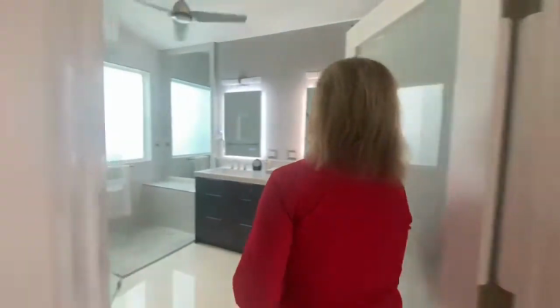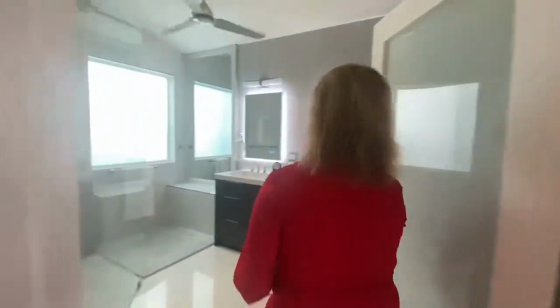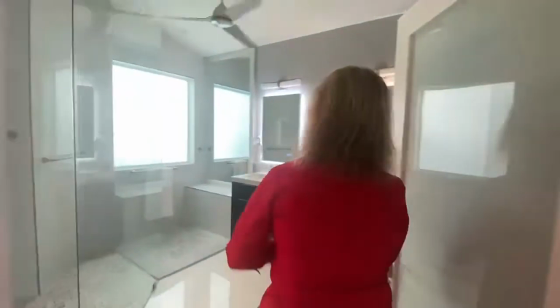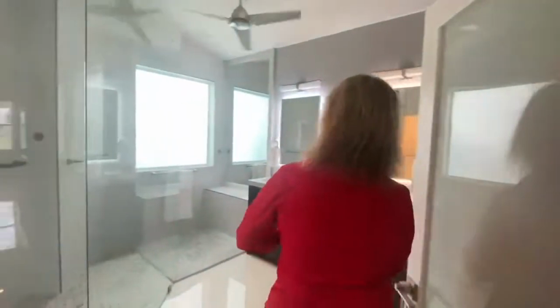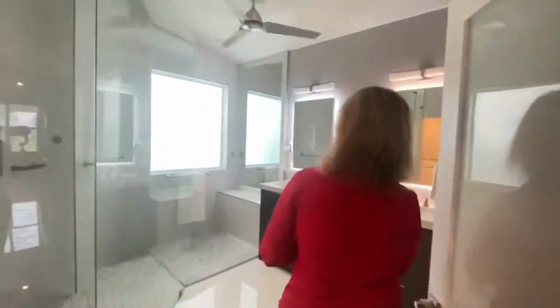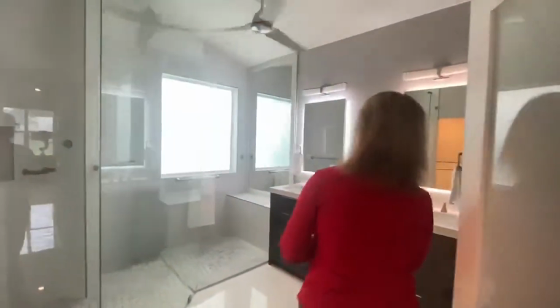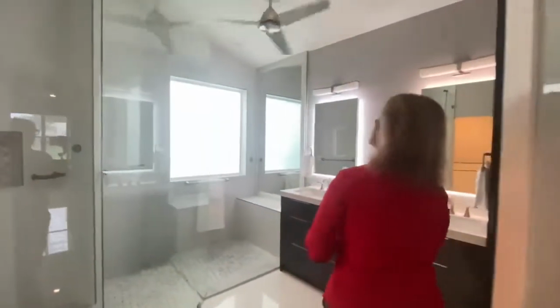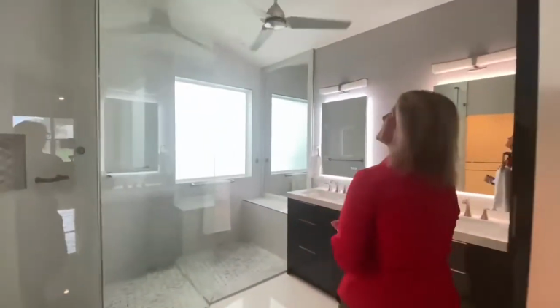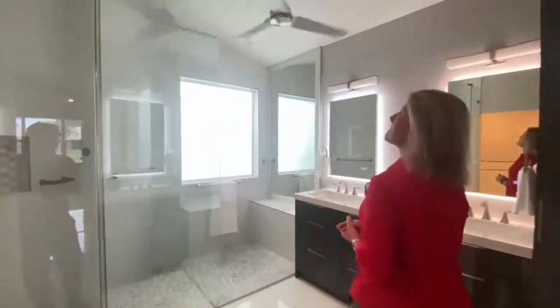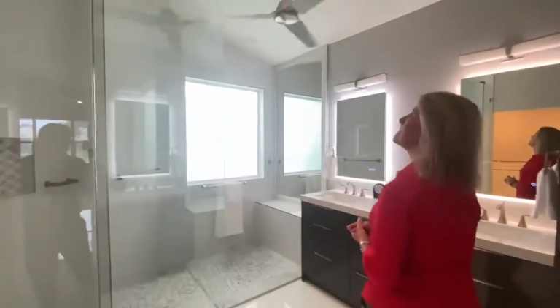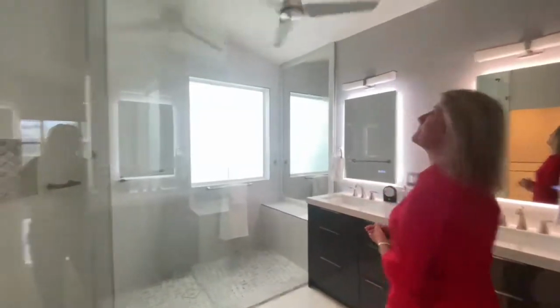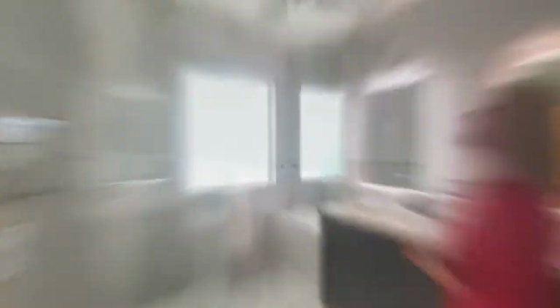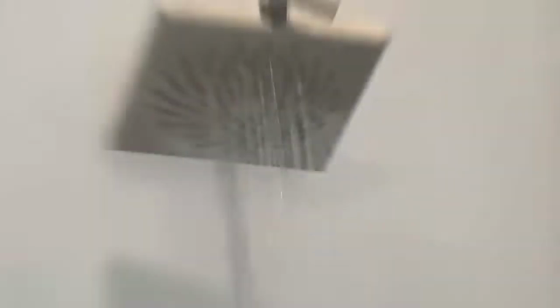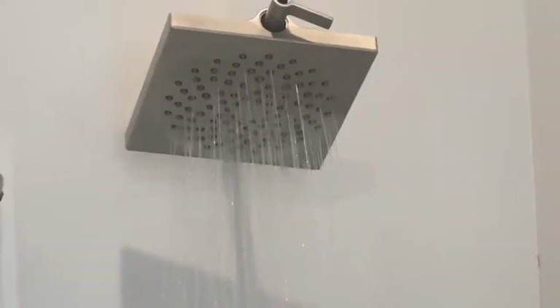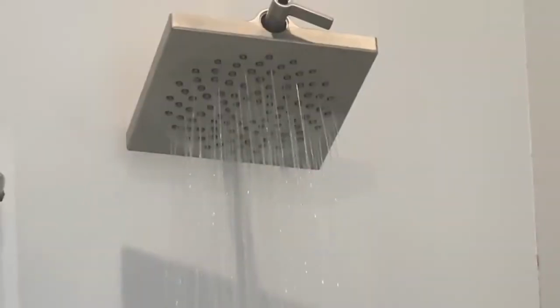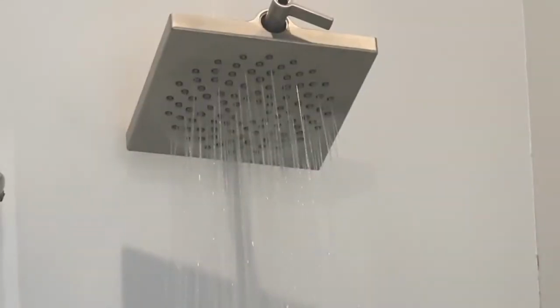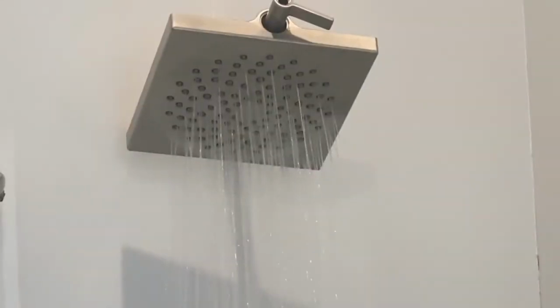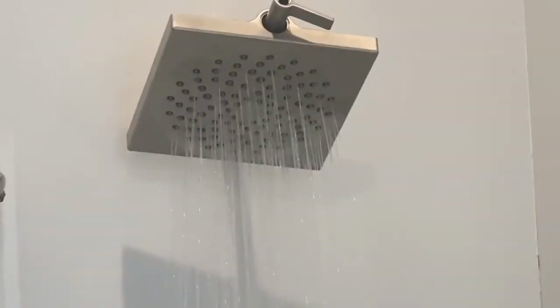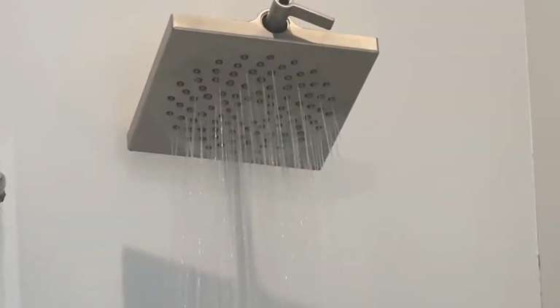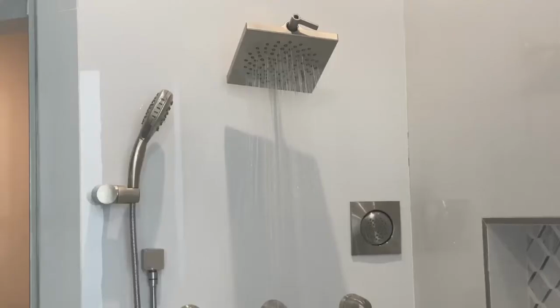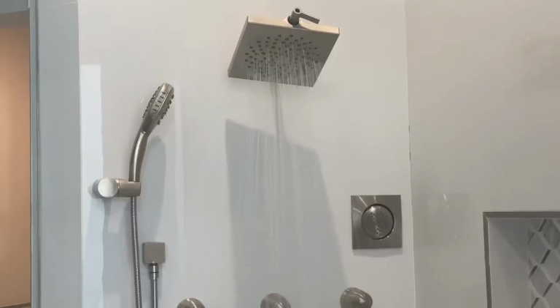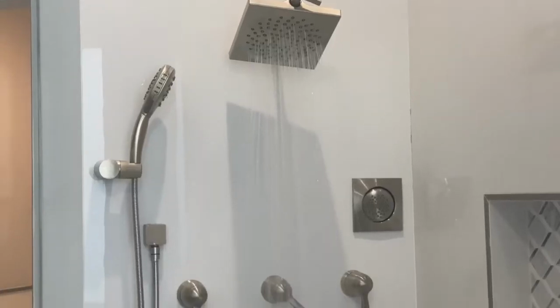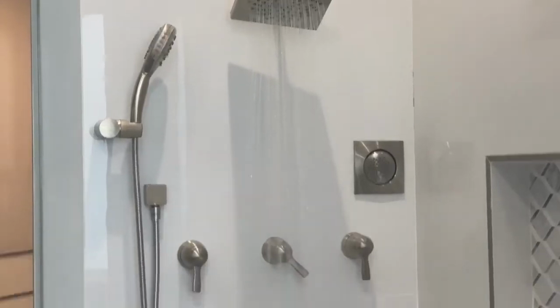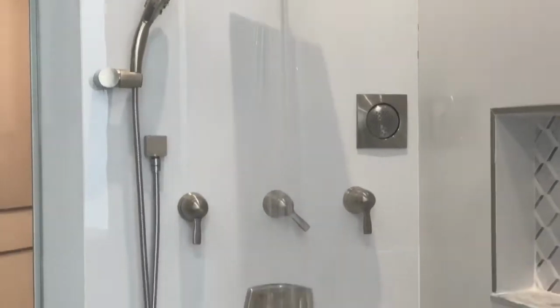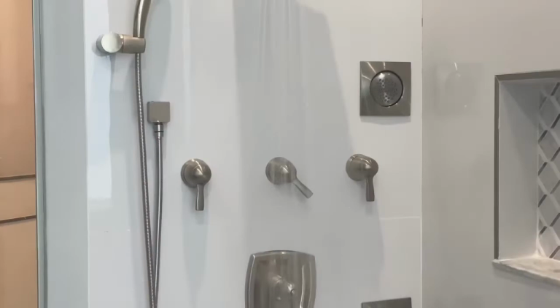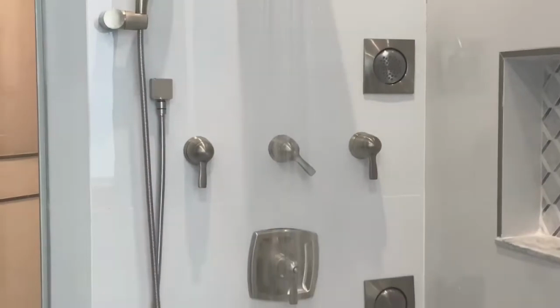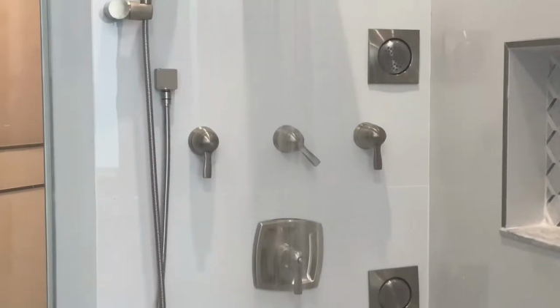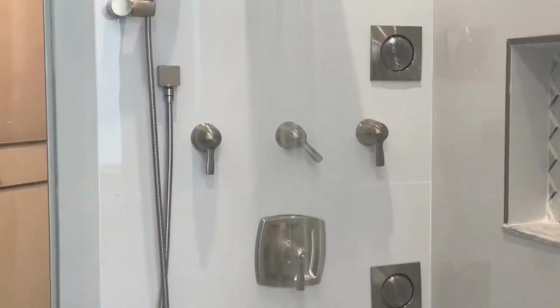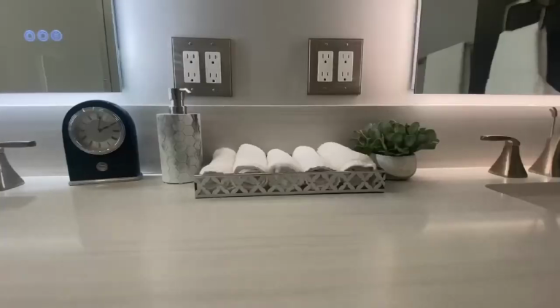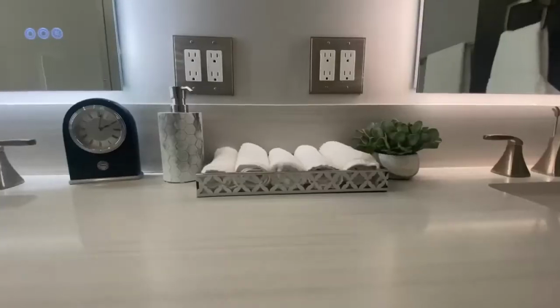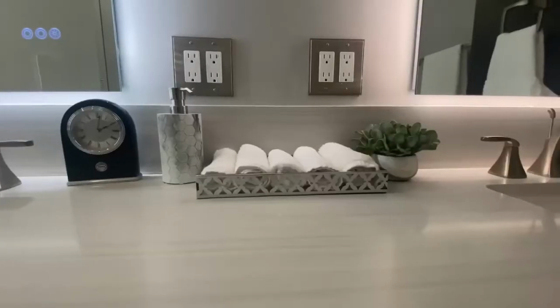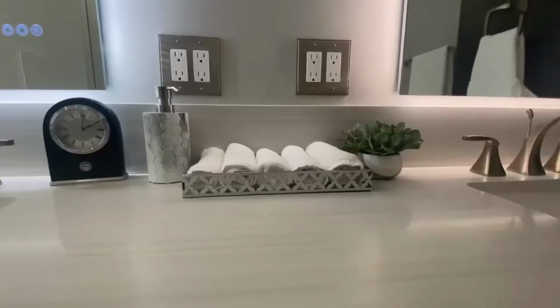Alexa, turn on the shower. Imagine taking a shower here with four different shower heads.